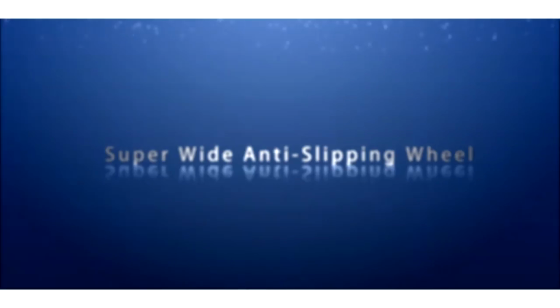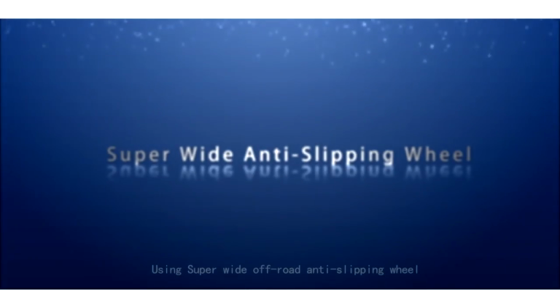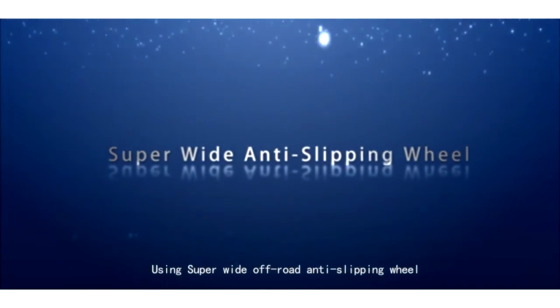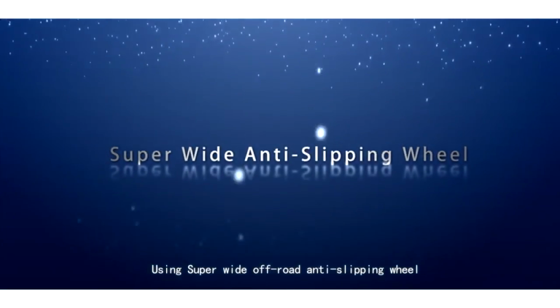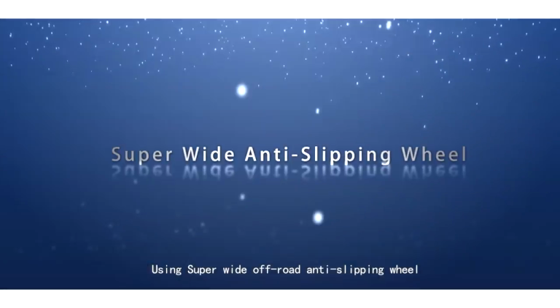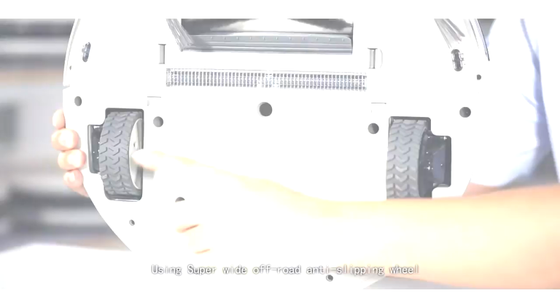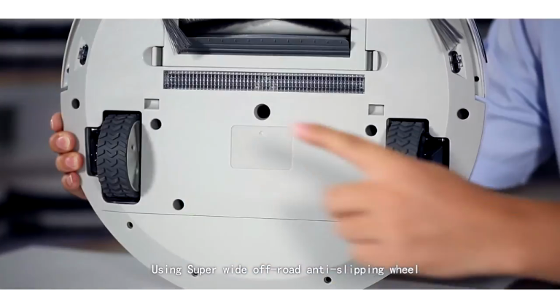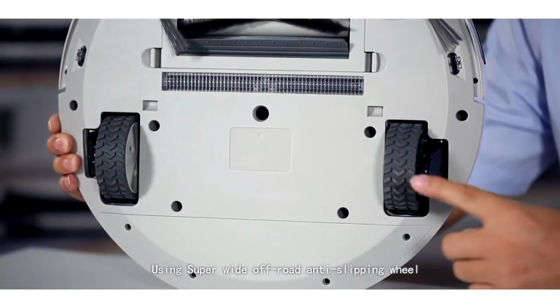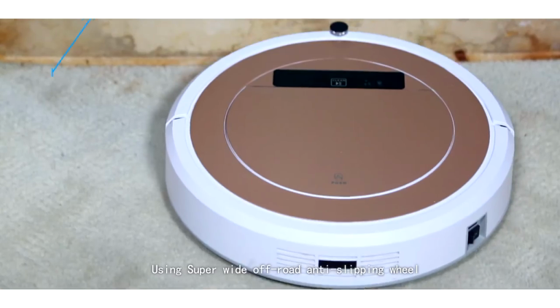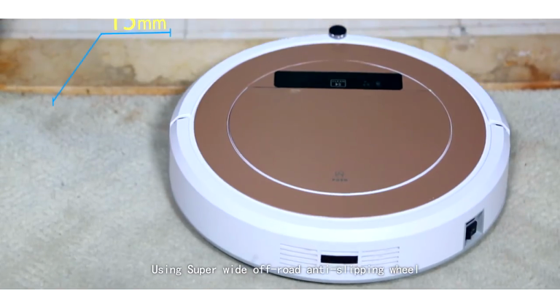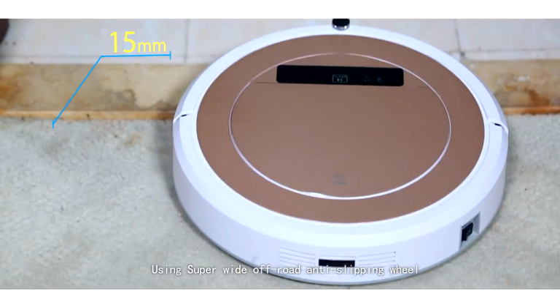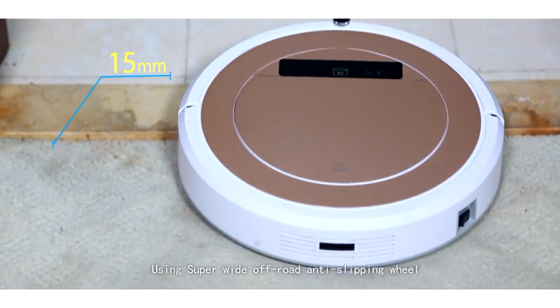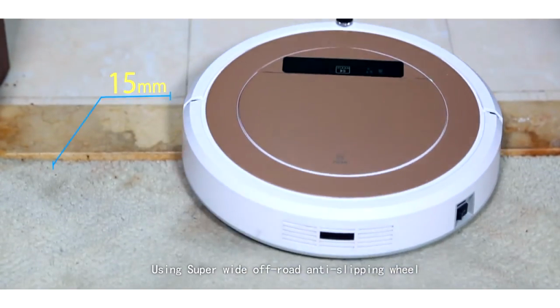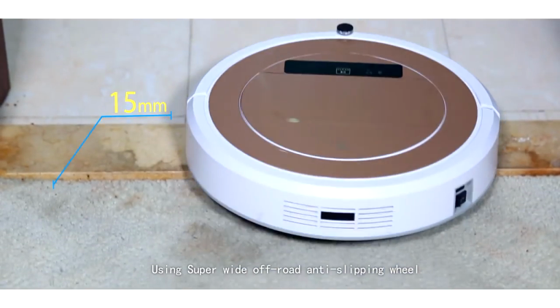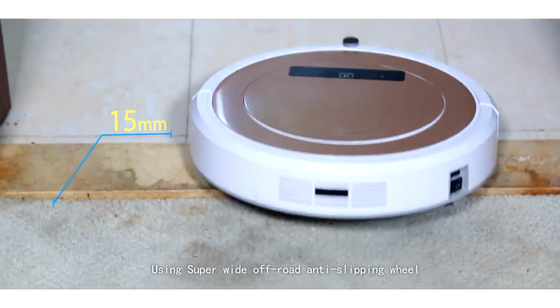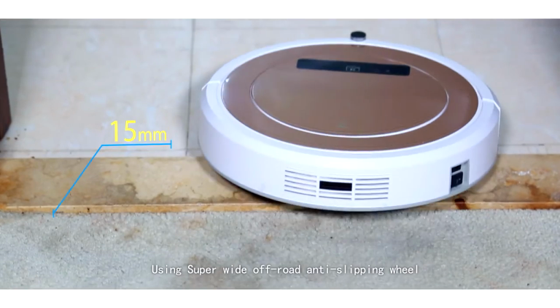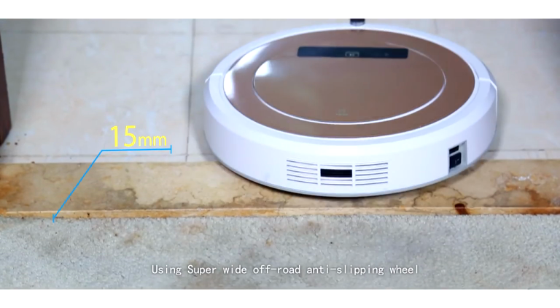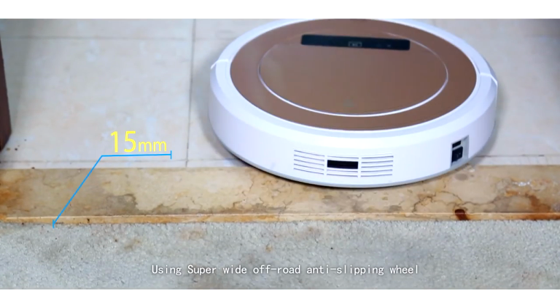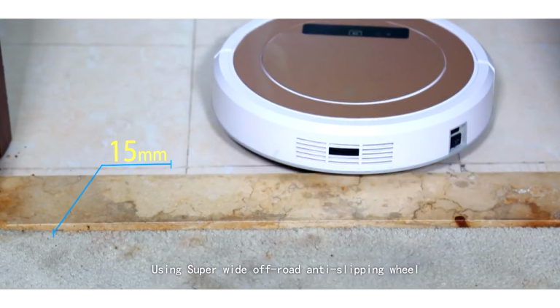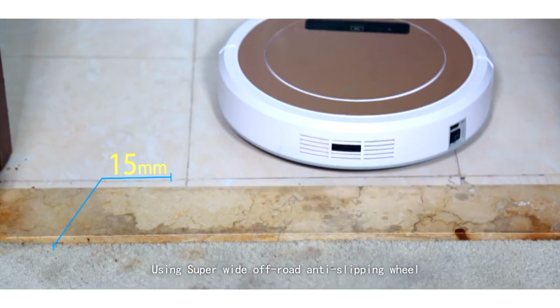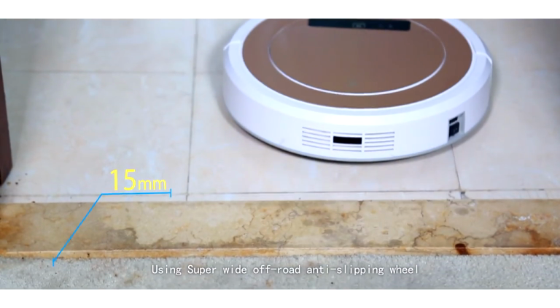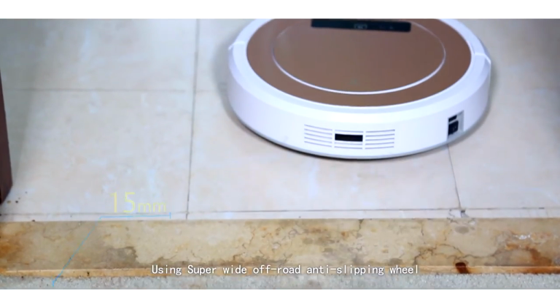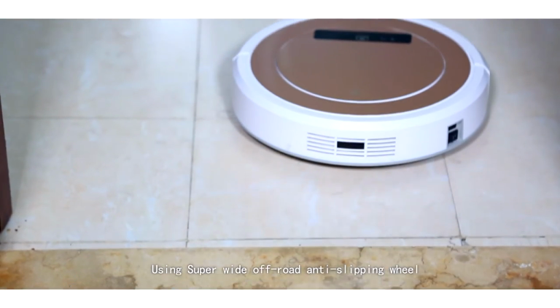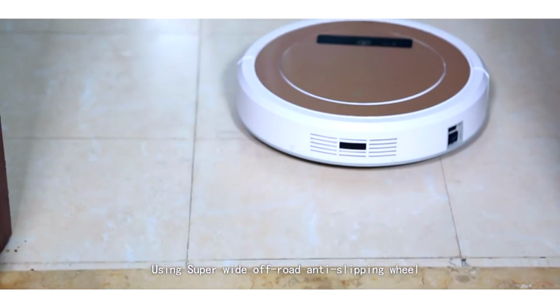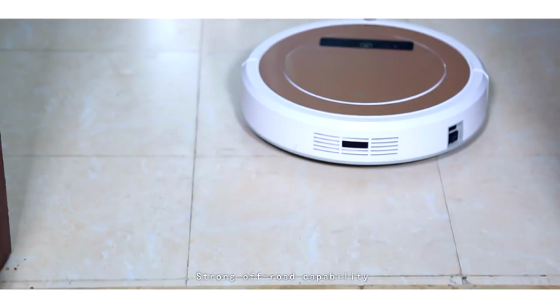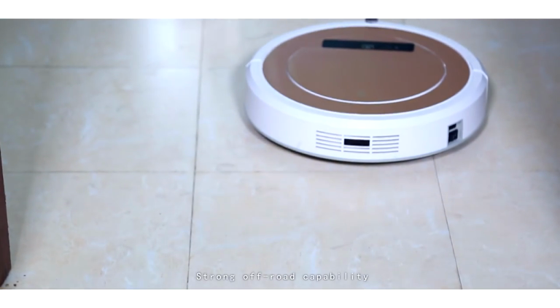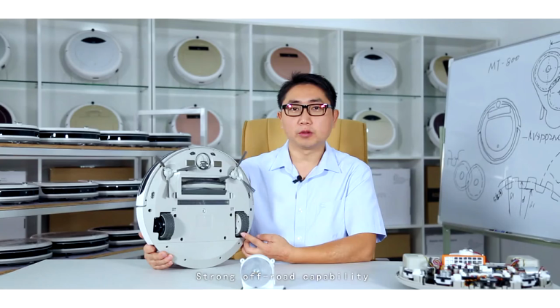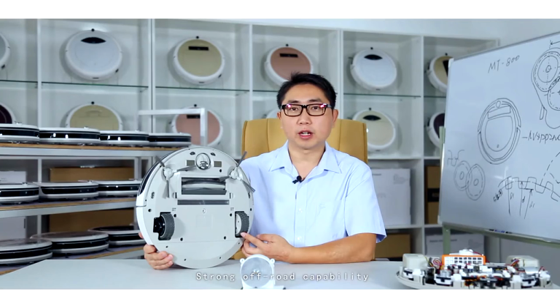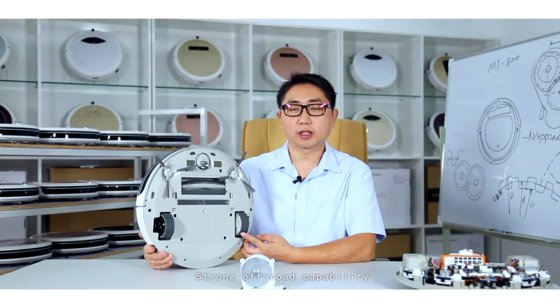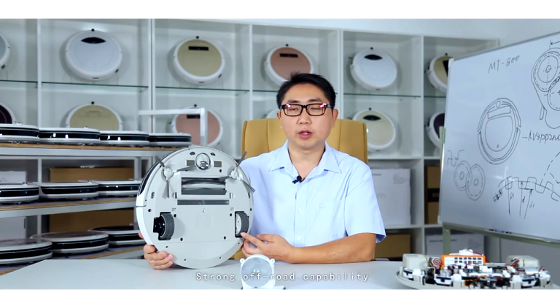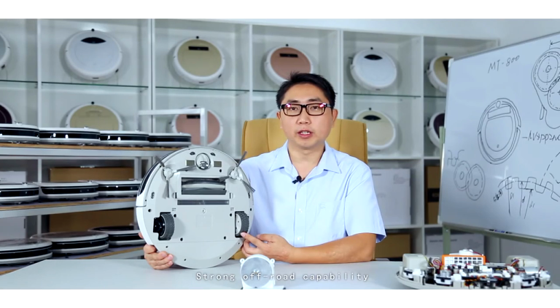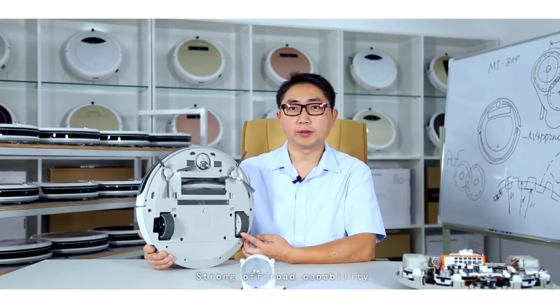Using a super wide off-road anti-slipping wheel for strong off-road capability.